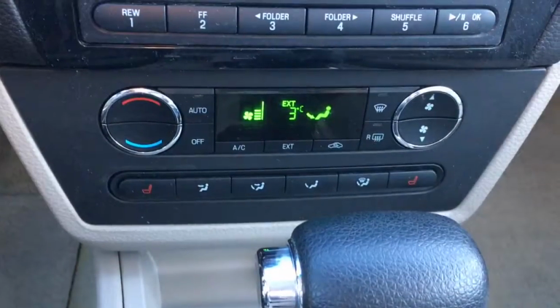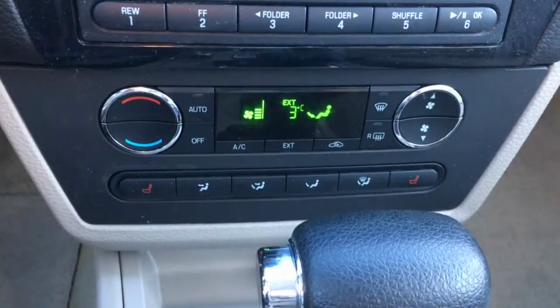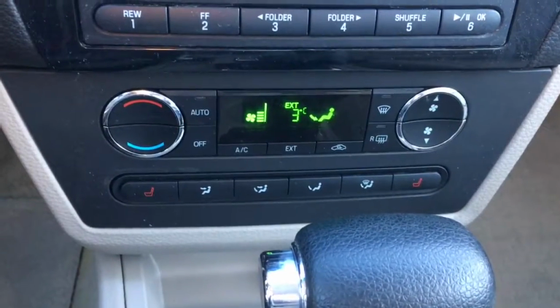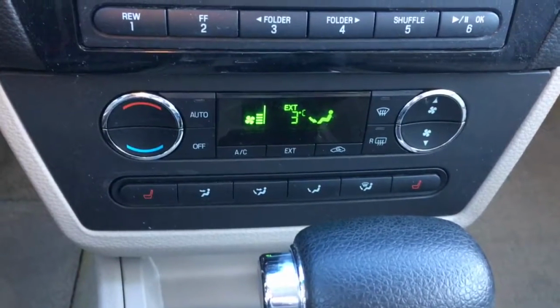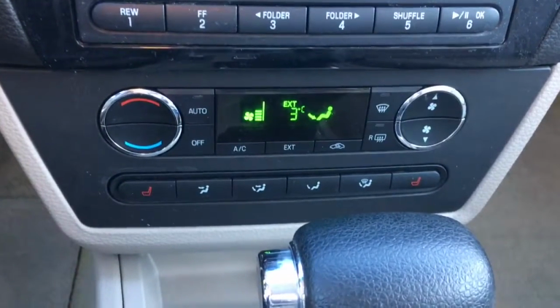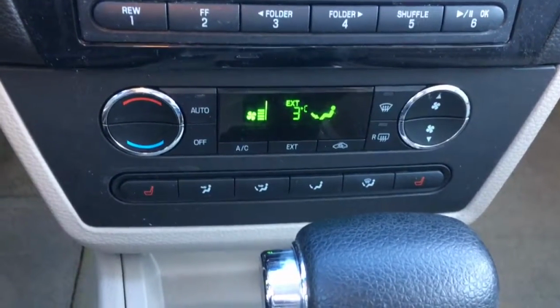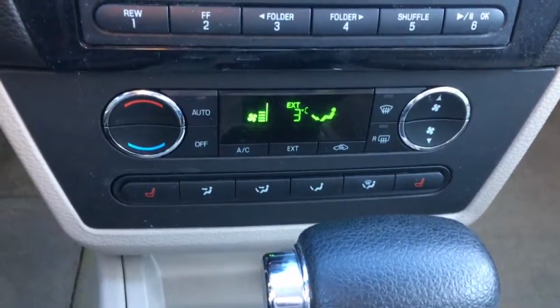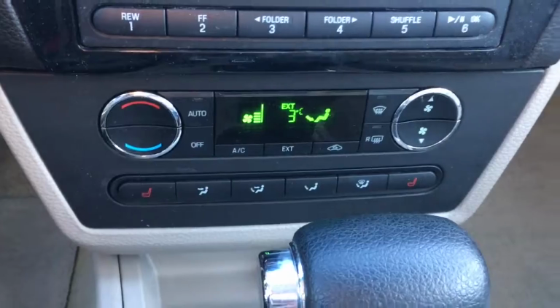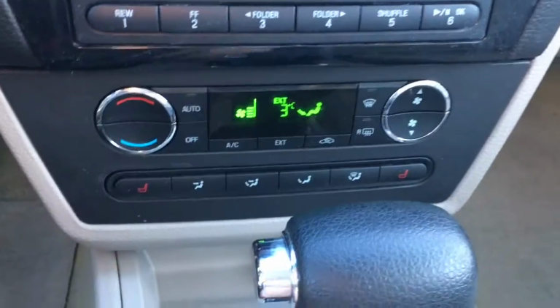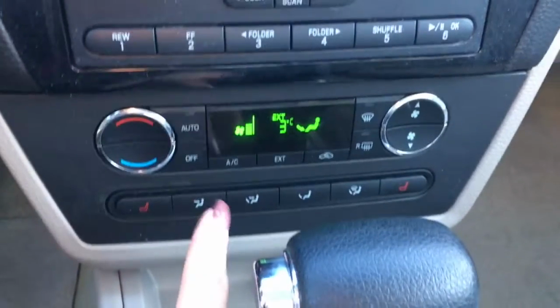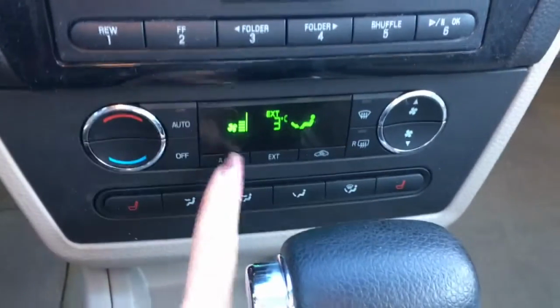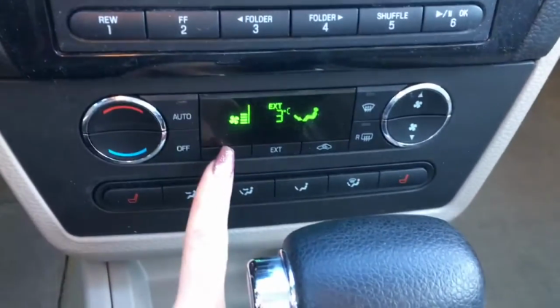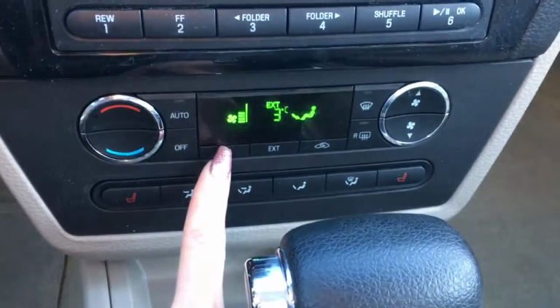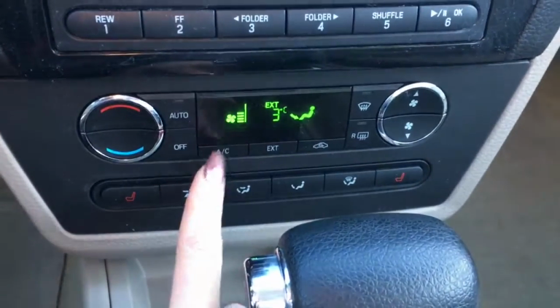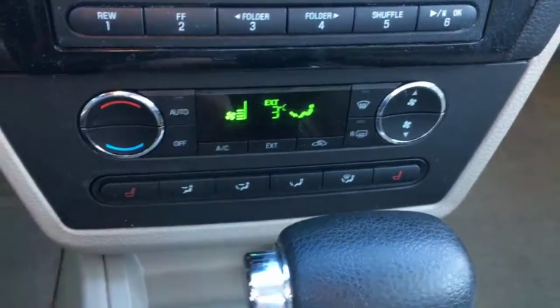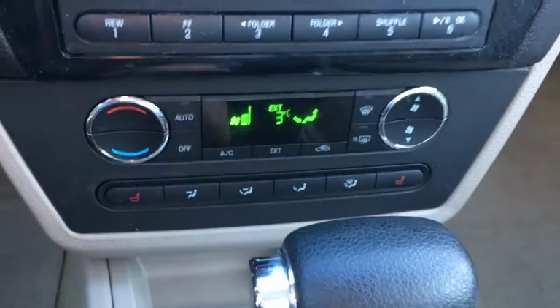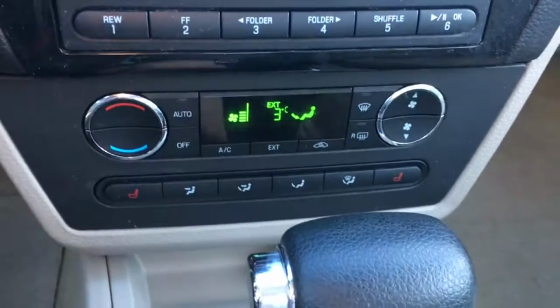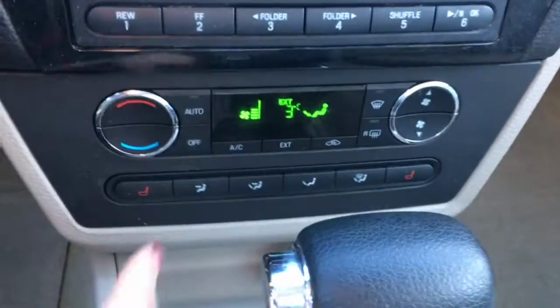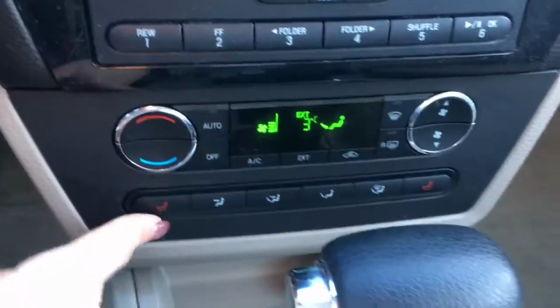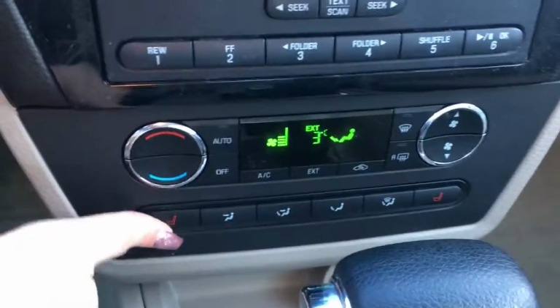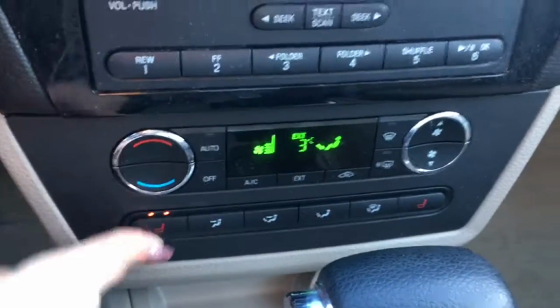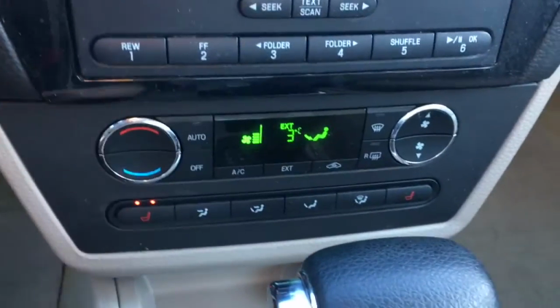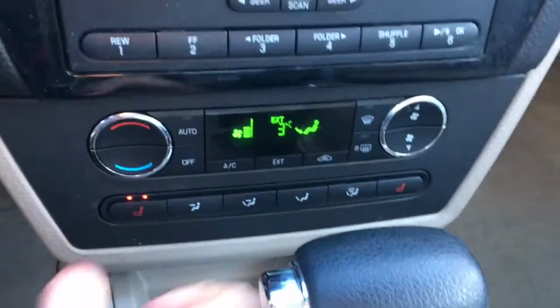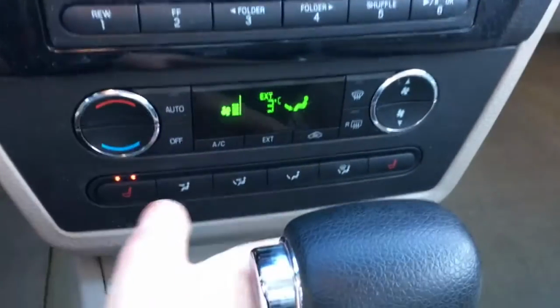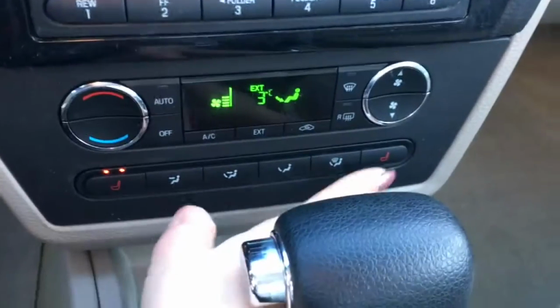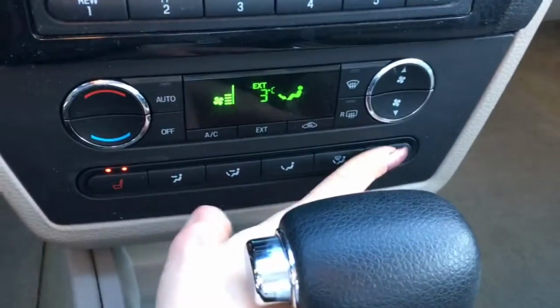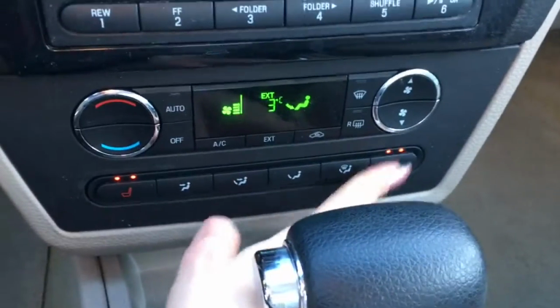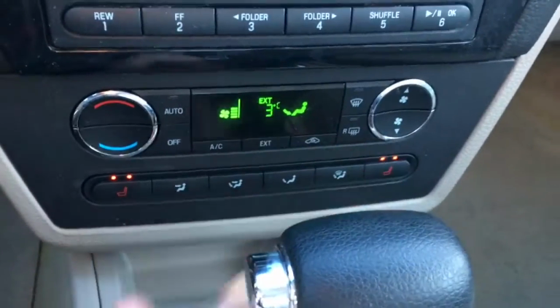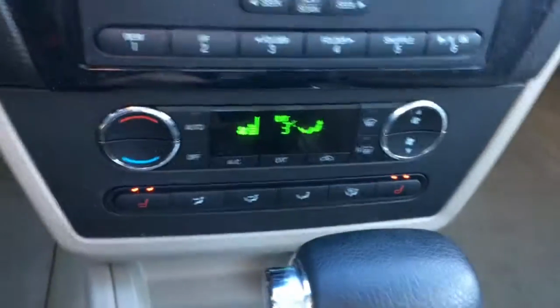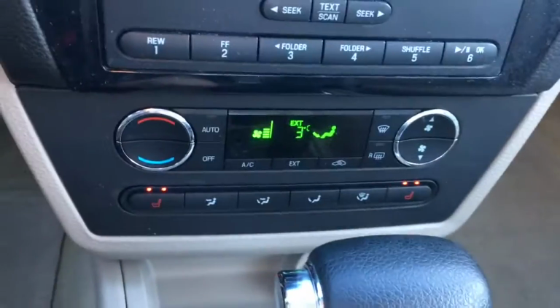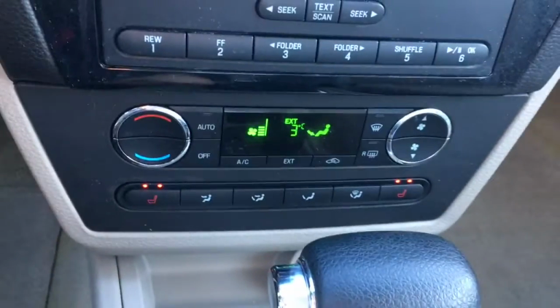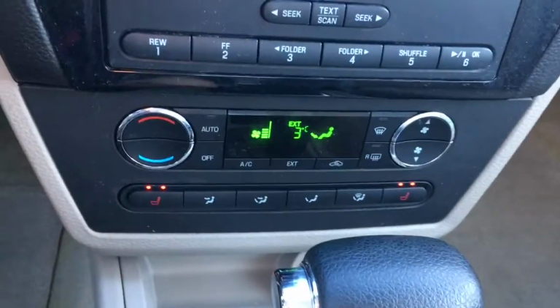Underneath is your climate control, which of course includes air conditioning. We've also got two levels of heated seats for both front passengers.